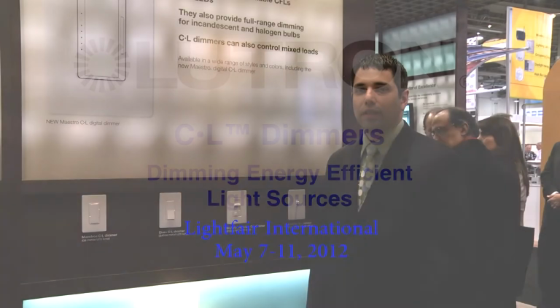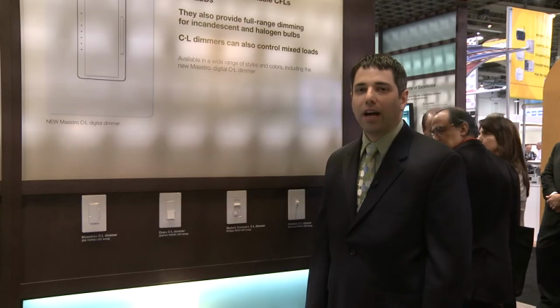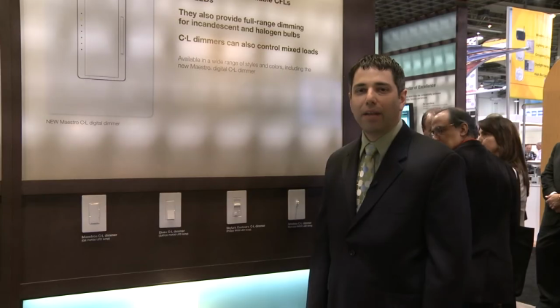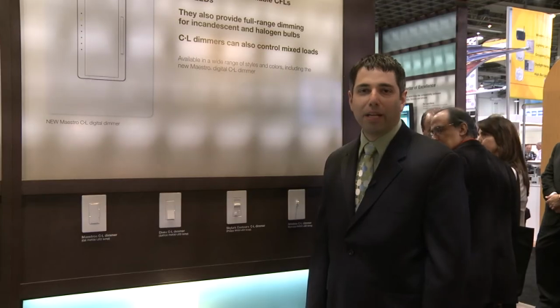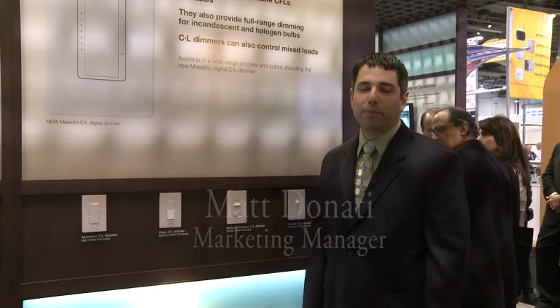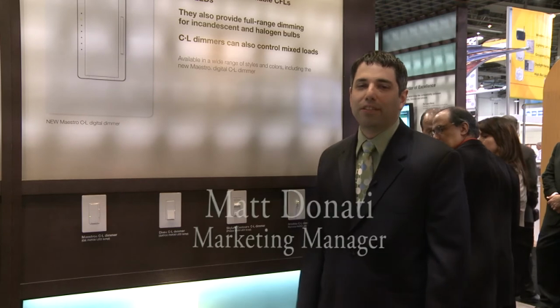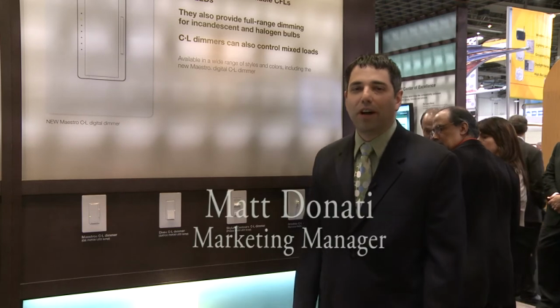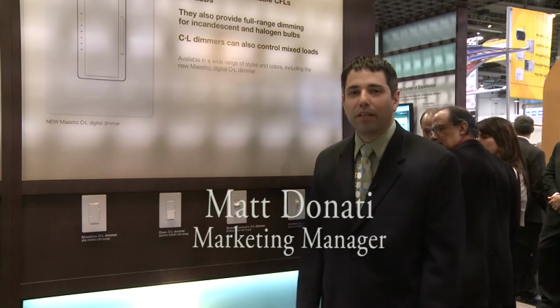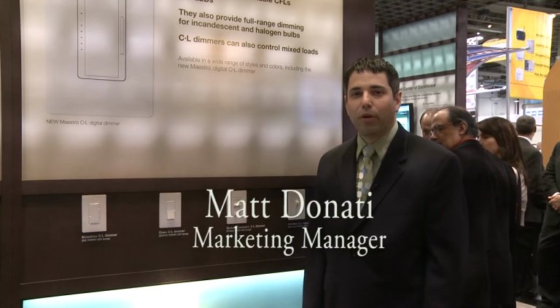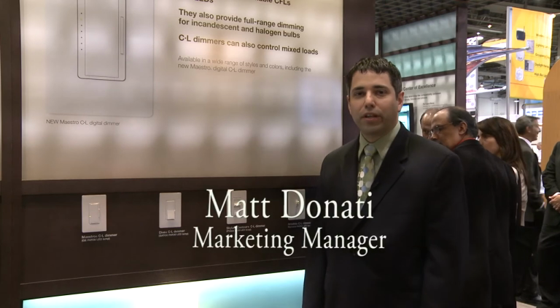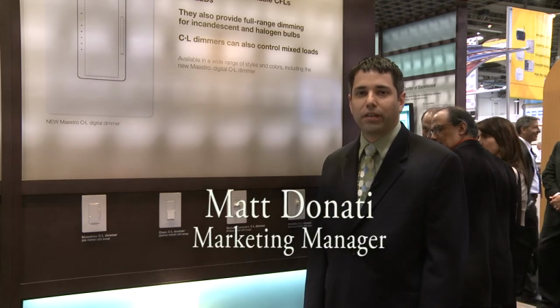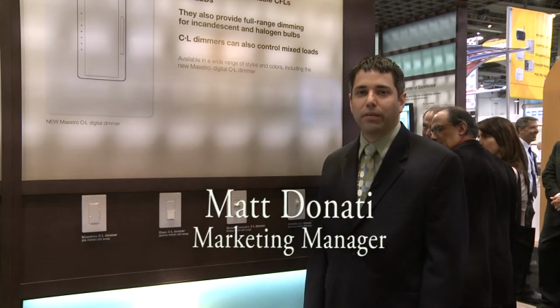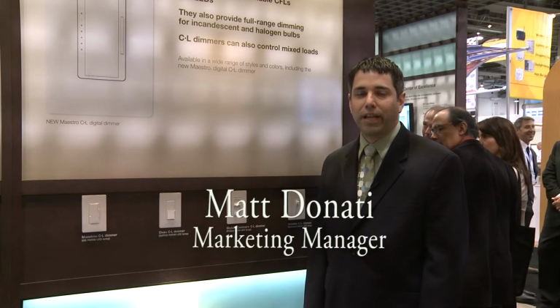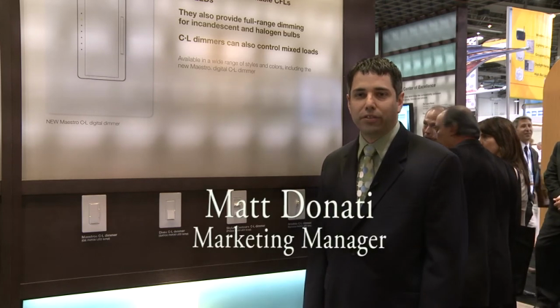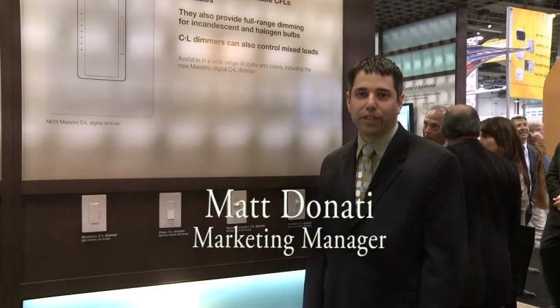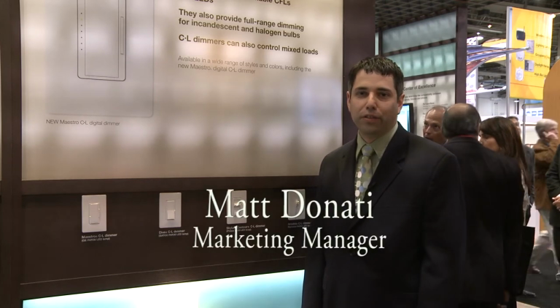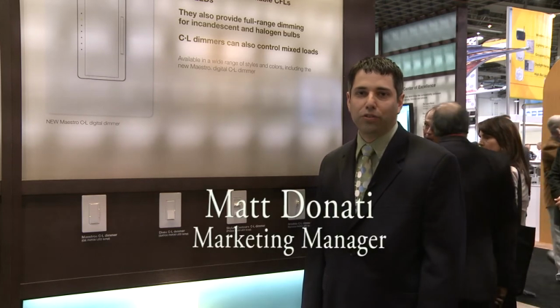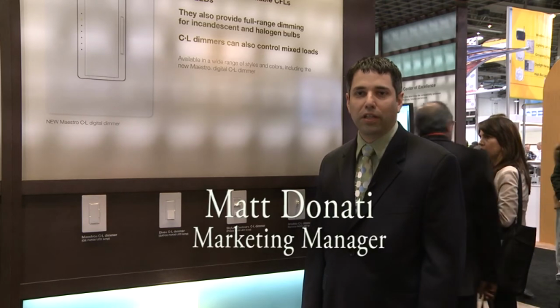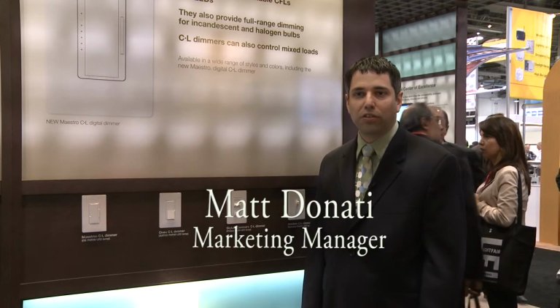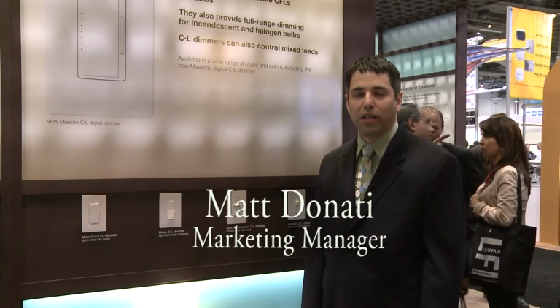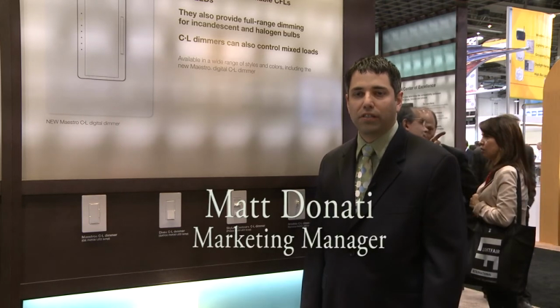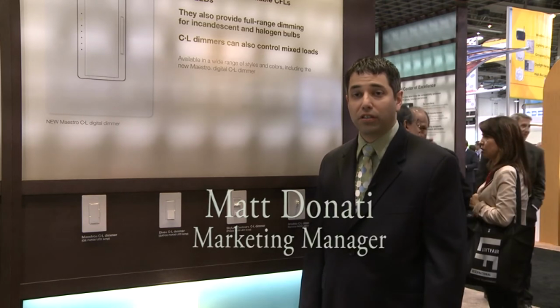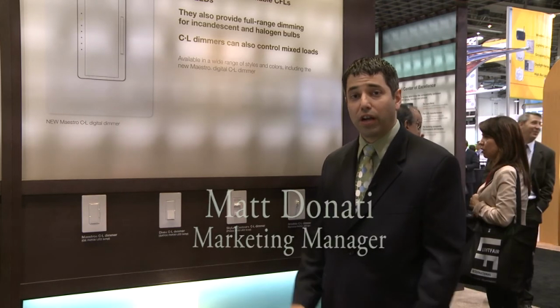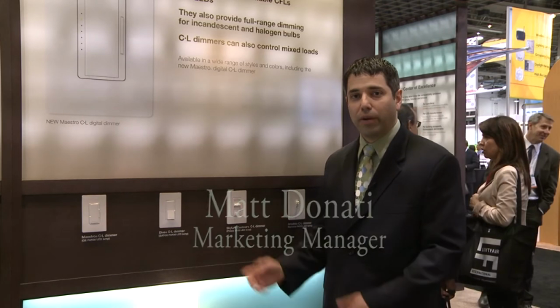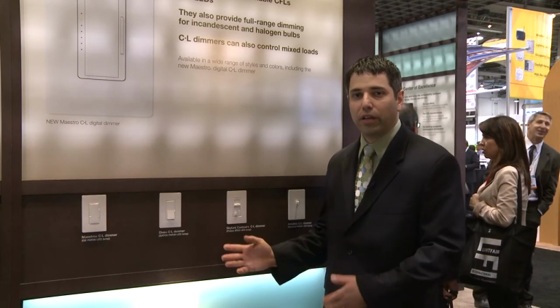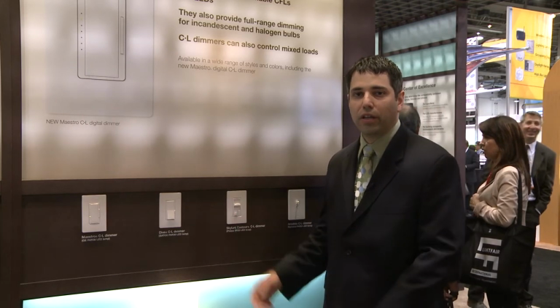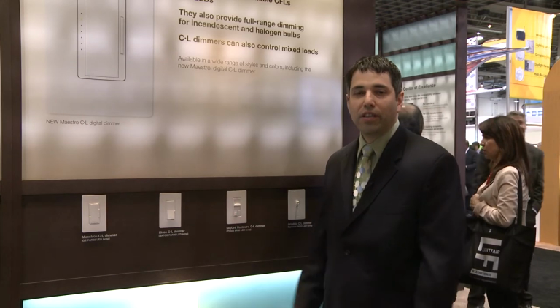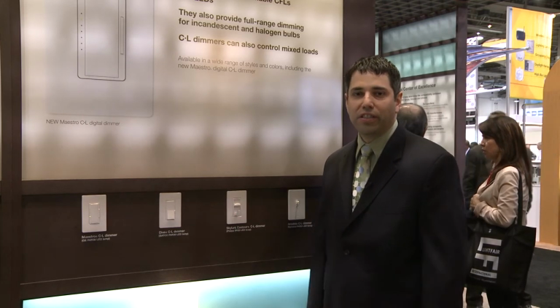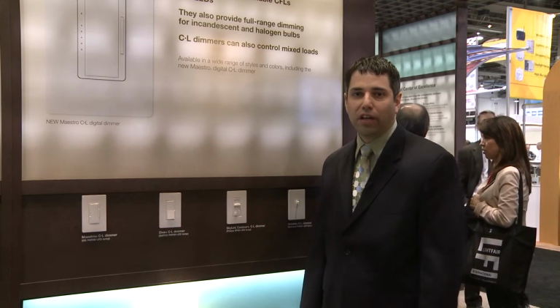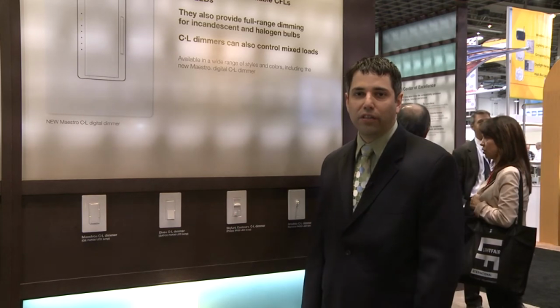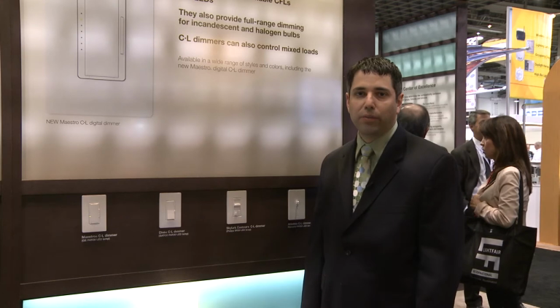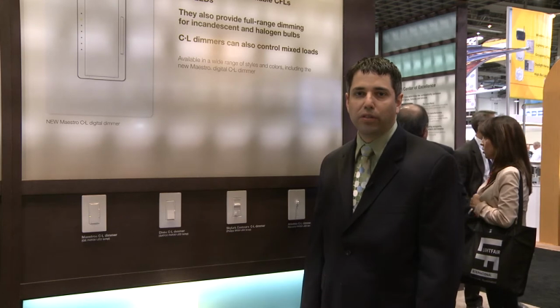Hi, my name is Matt Donati. I'm marketing manager here at Lutron Electronics and I'm going to talk about our C.L dimmers.